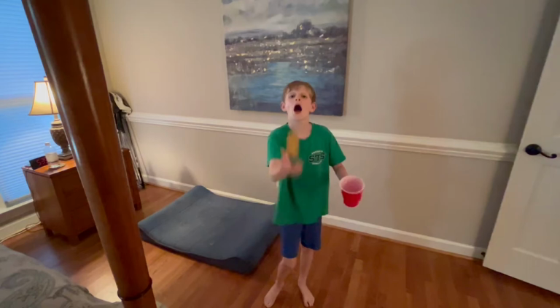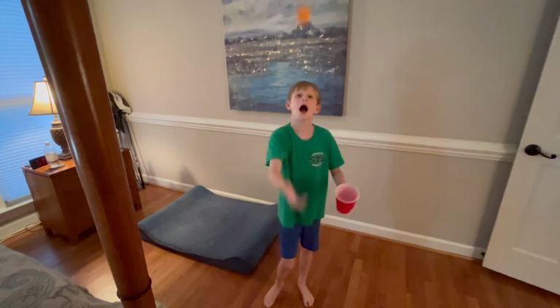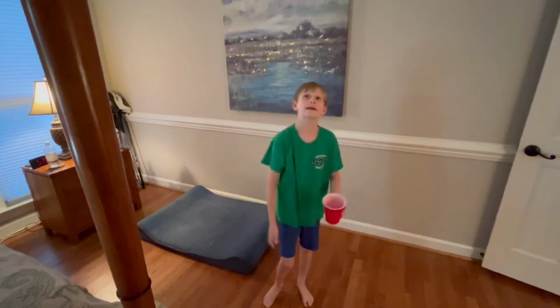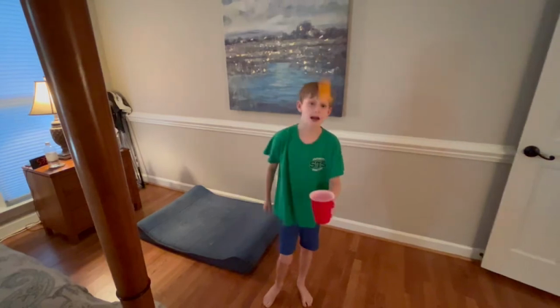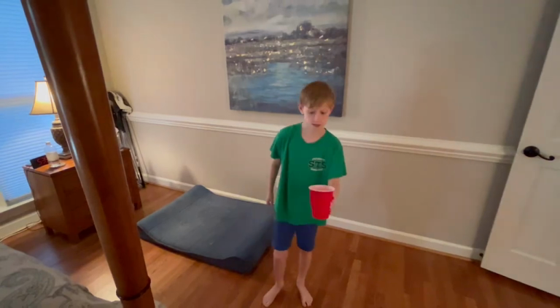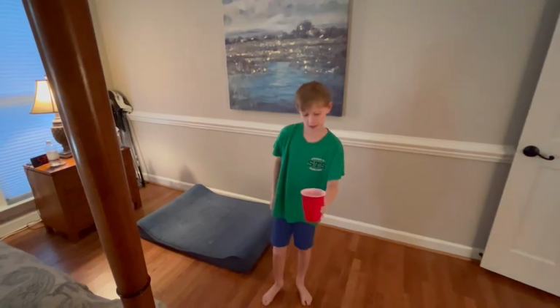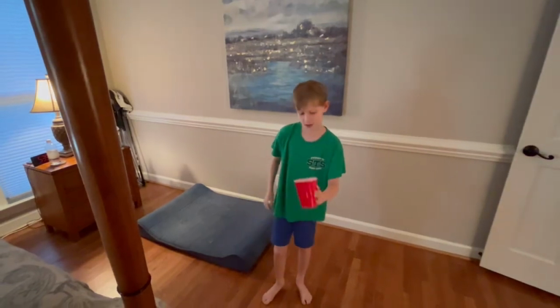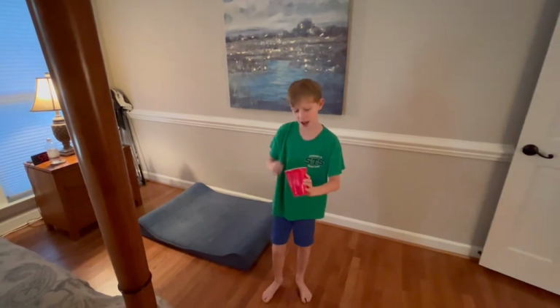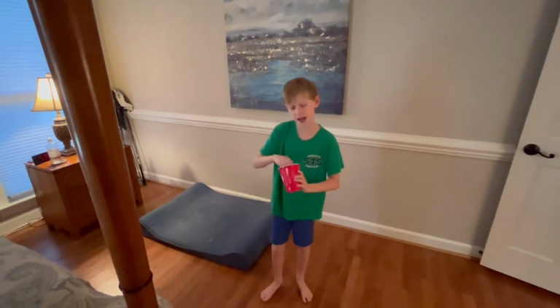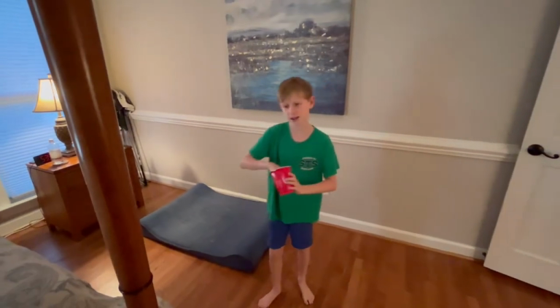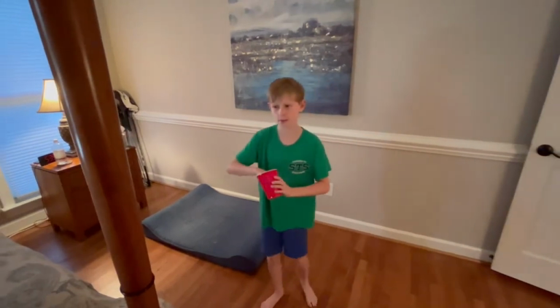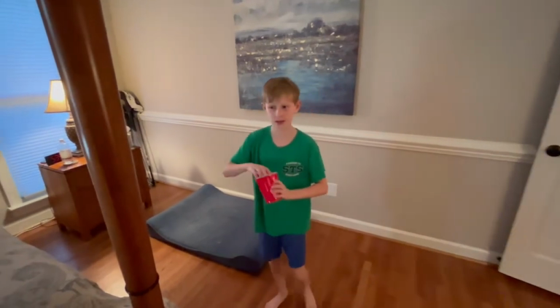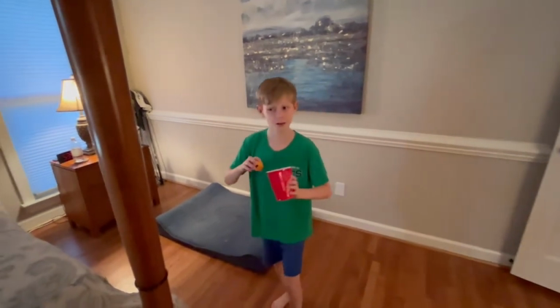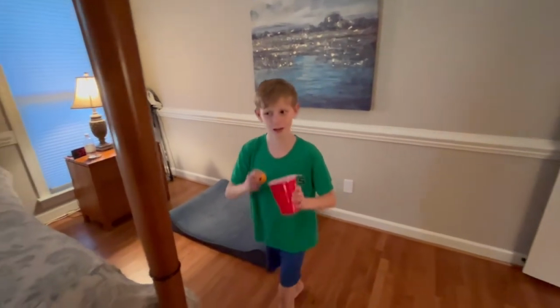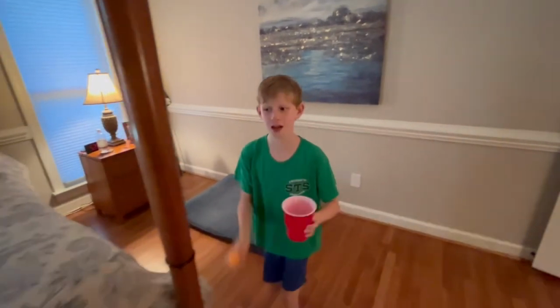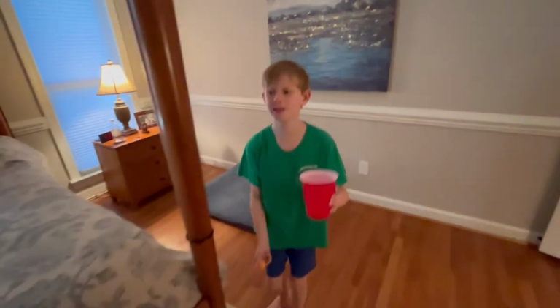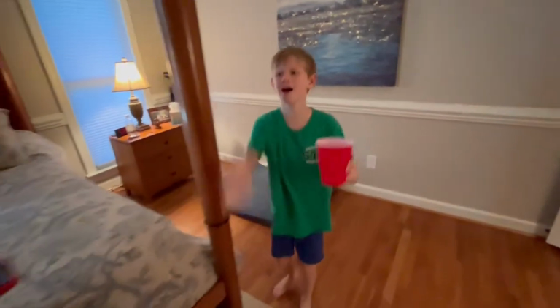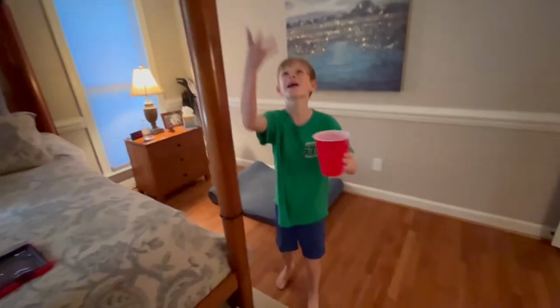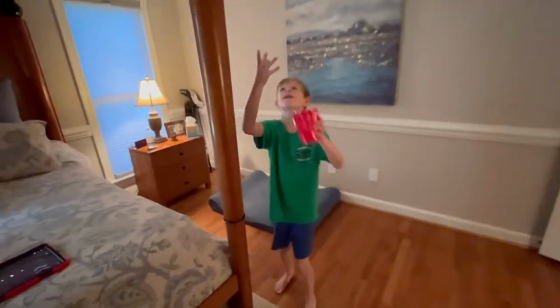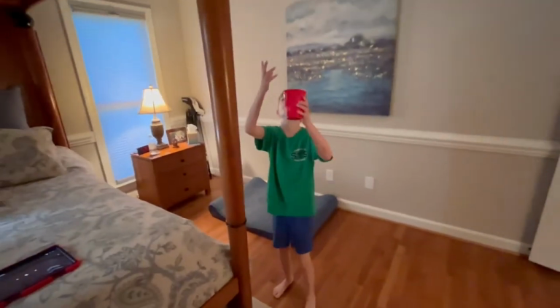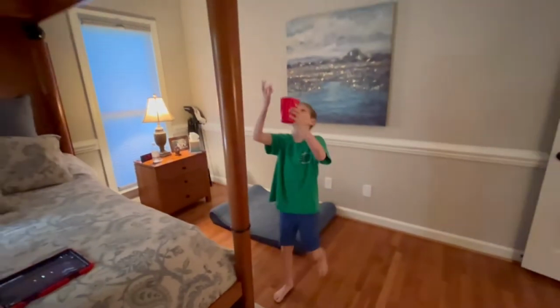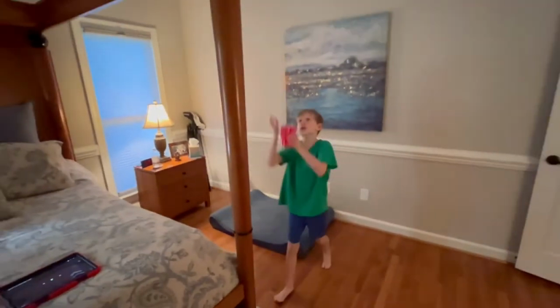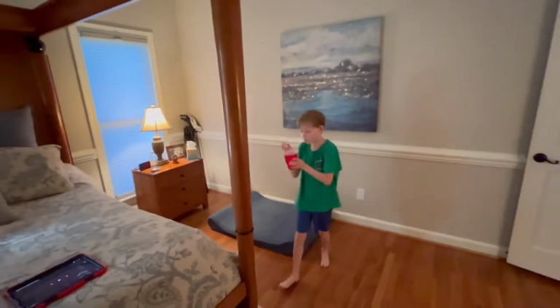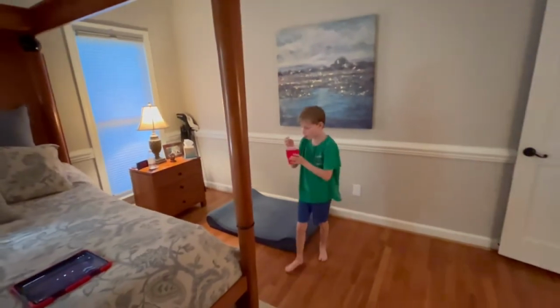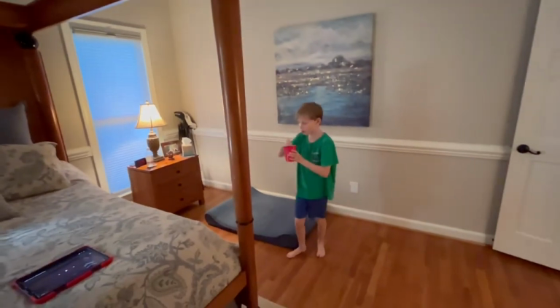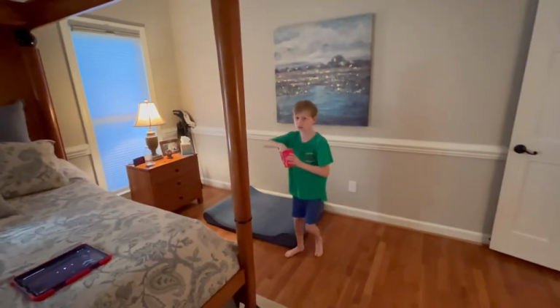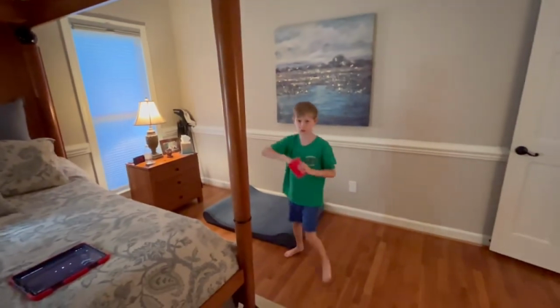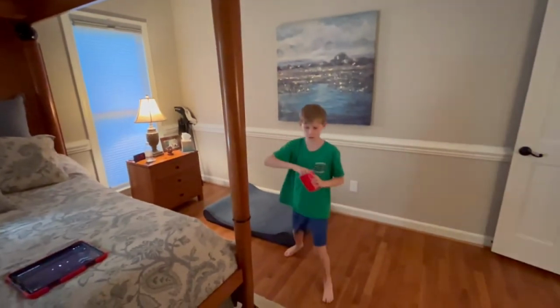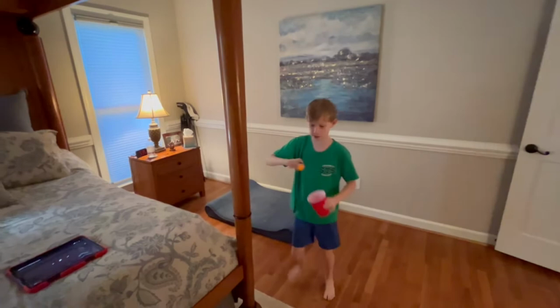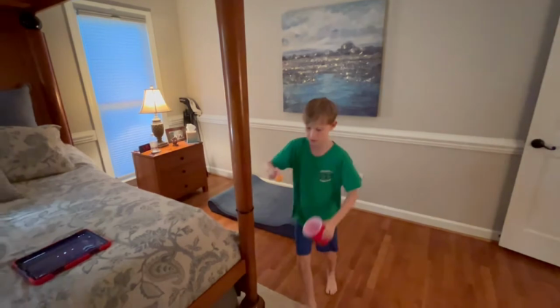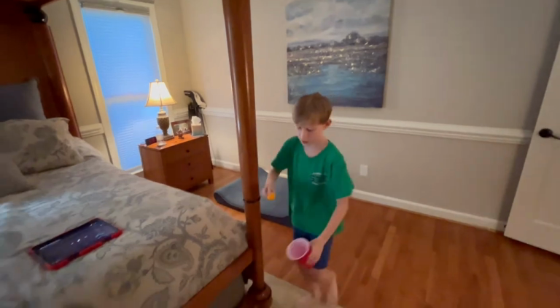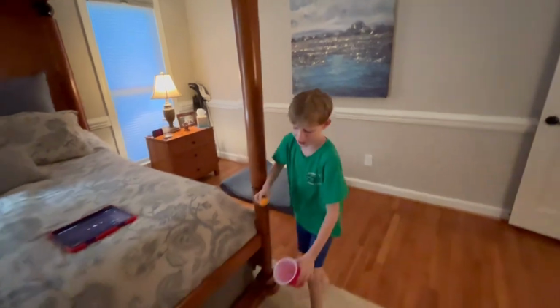Hi guys, today I'm going to be doing a lot of ping pong trick shots.